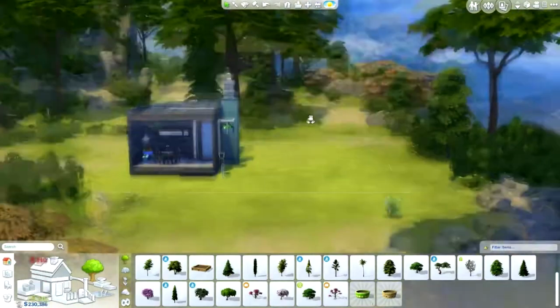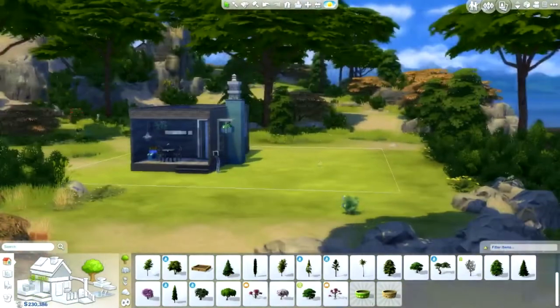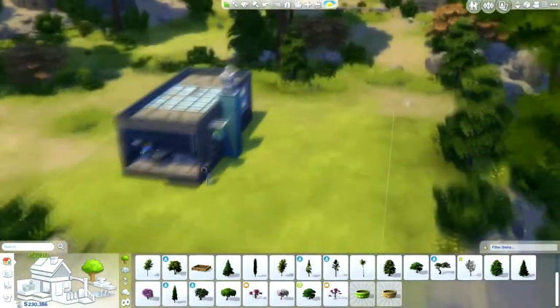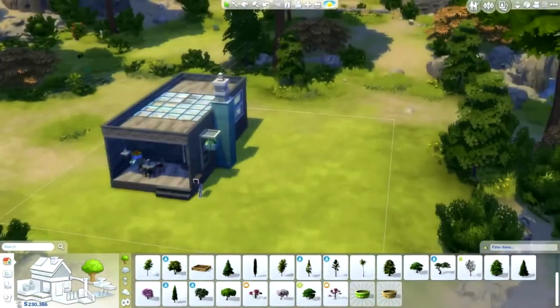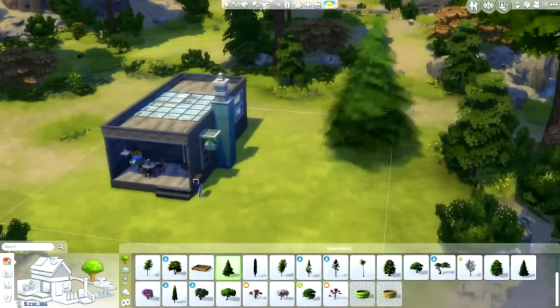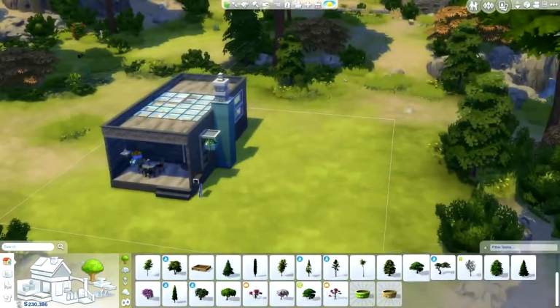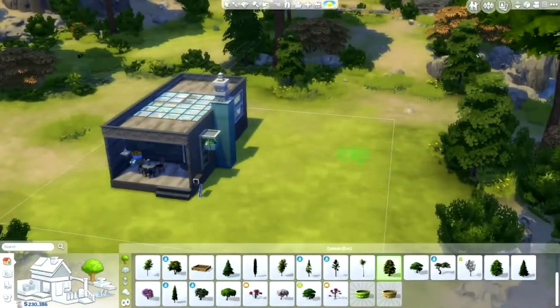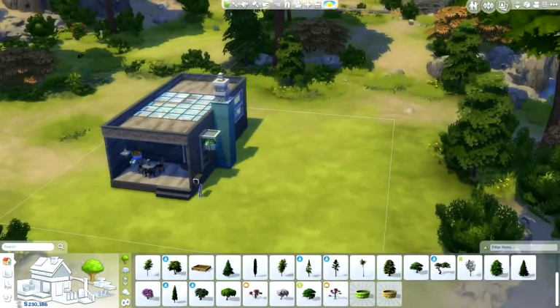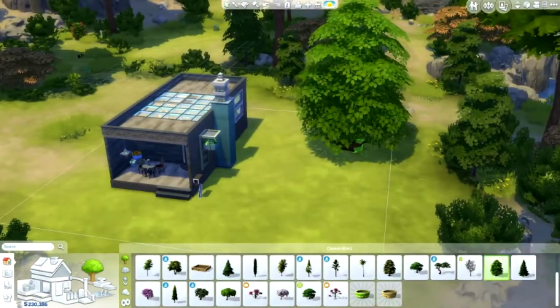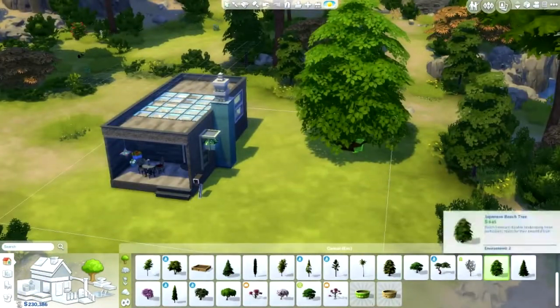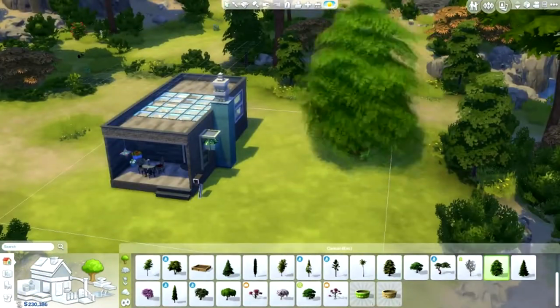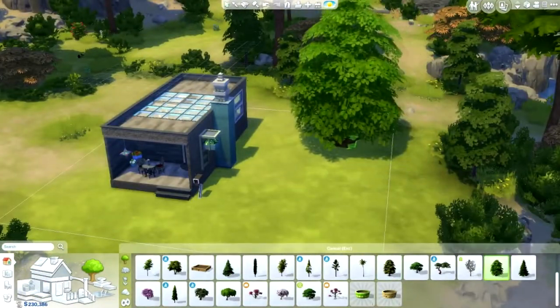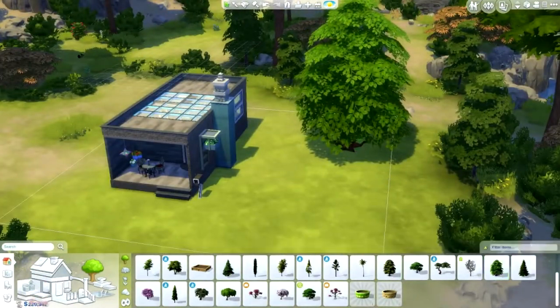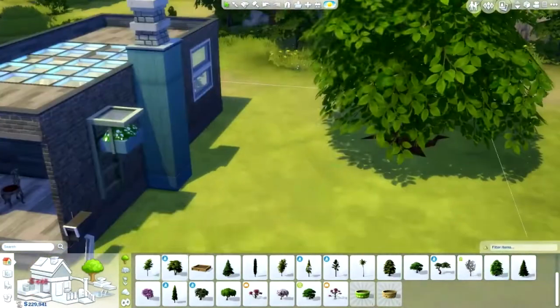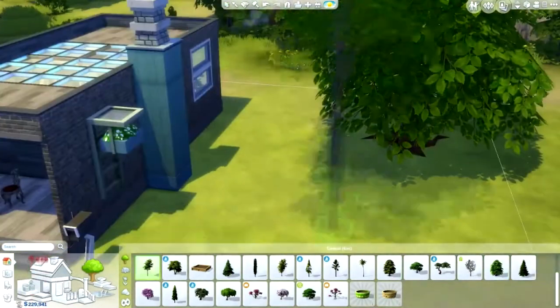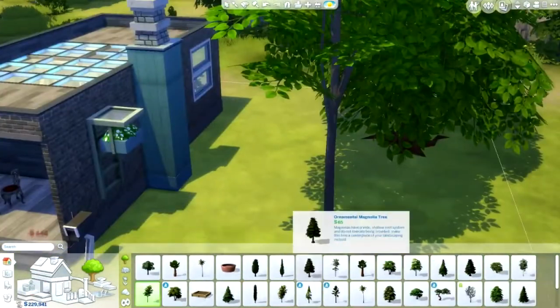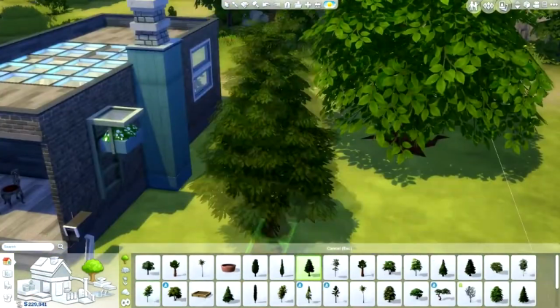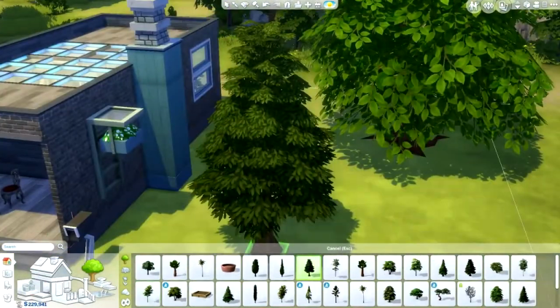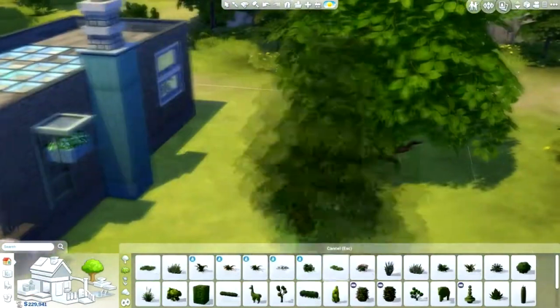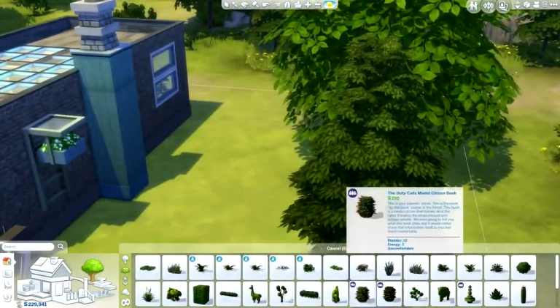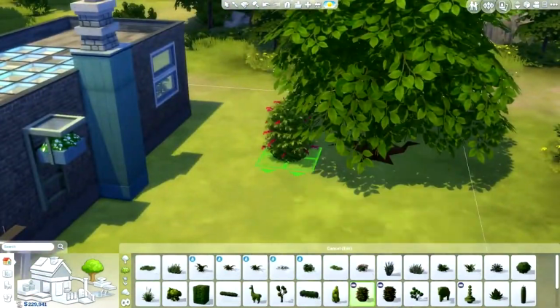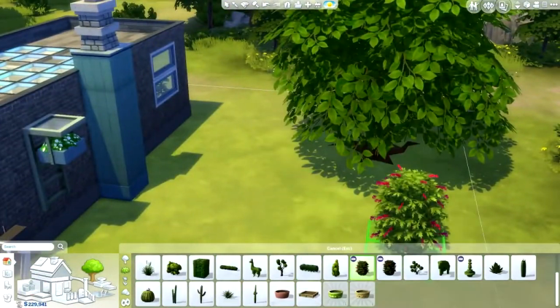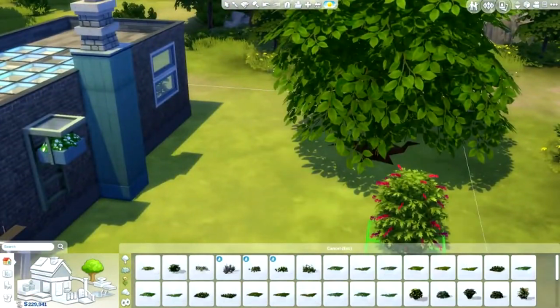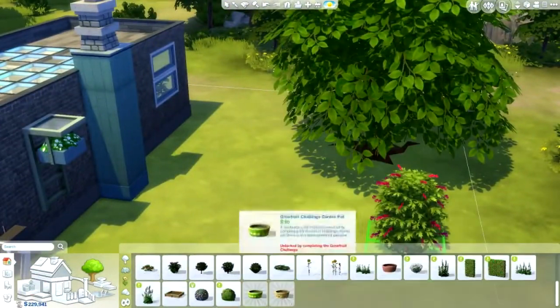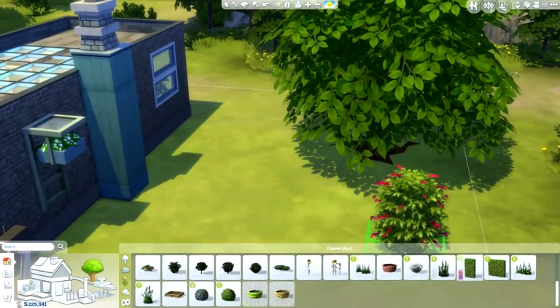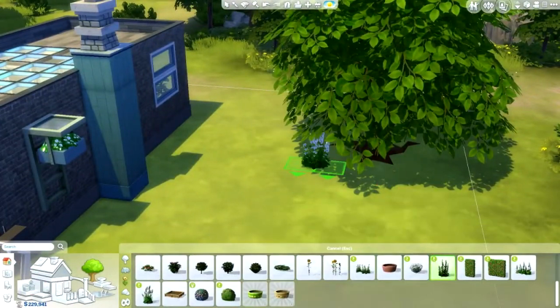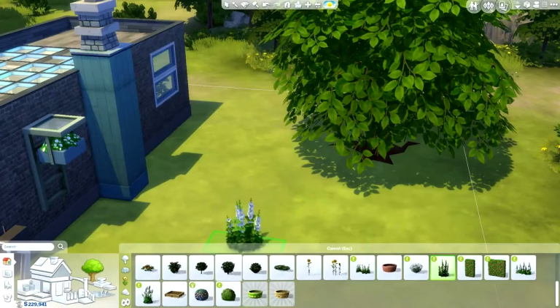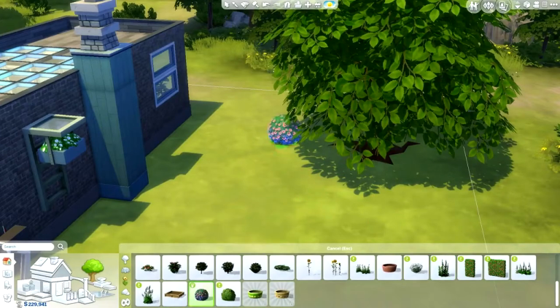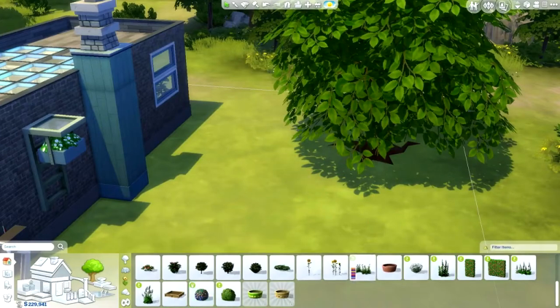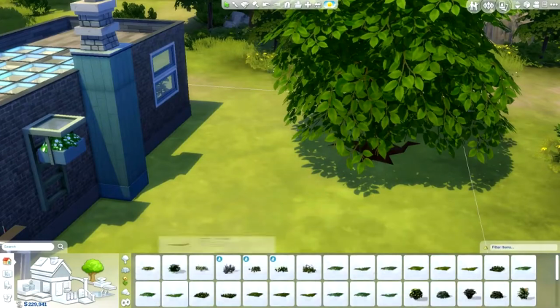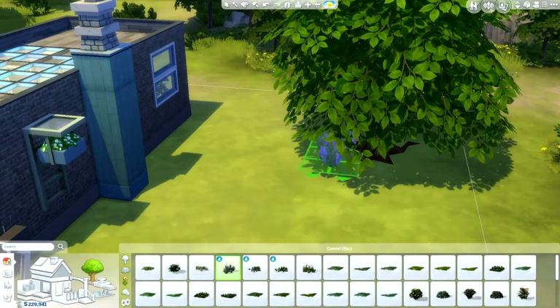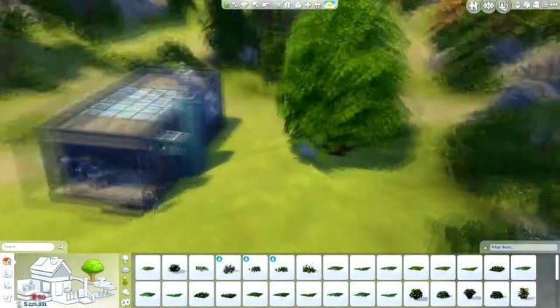They're not even stepping stones — I don't know what they are, but they're ridiculously expensive and Sims don't even walk on them.